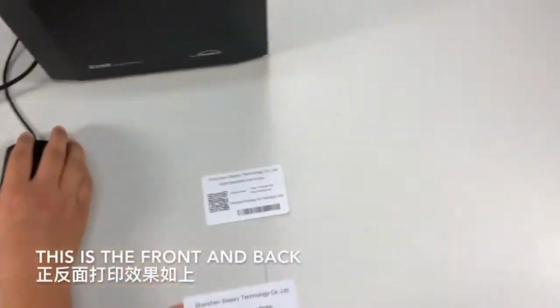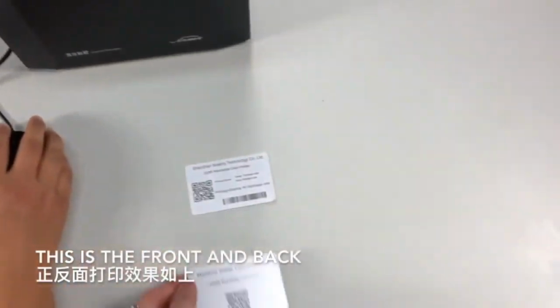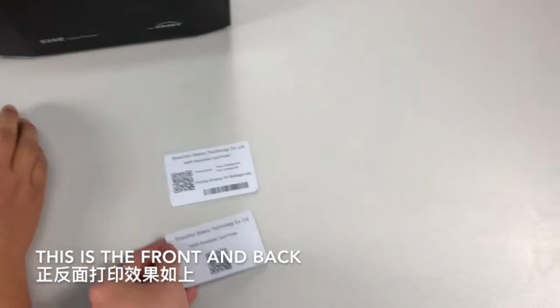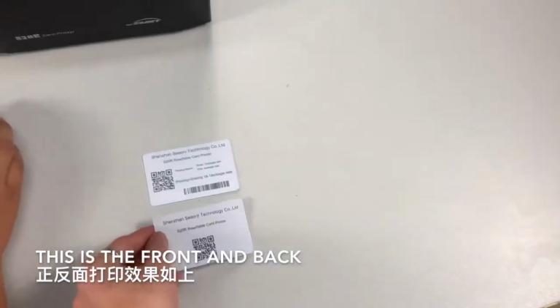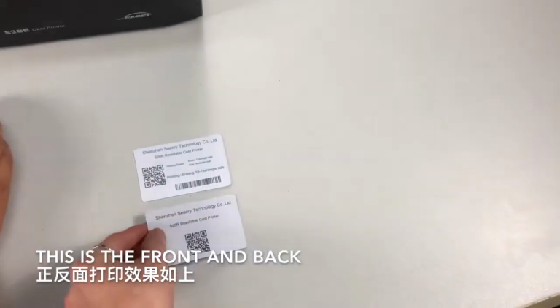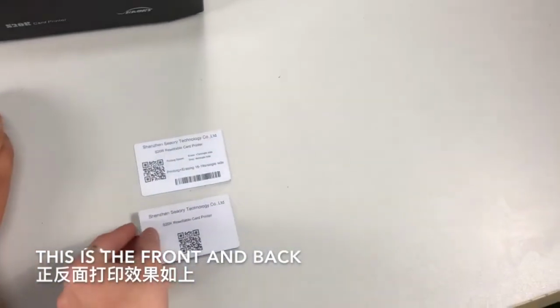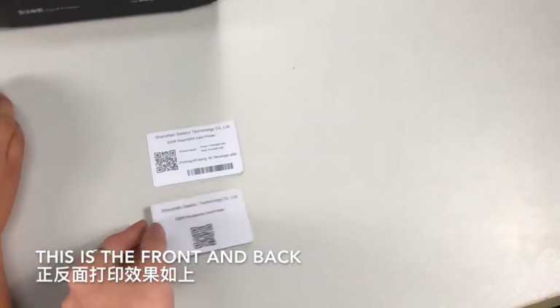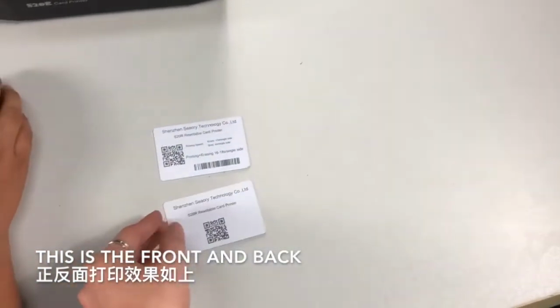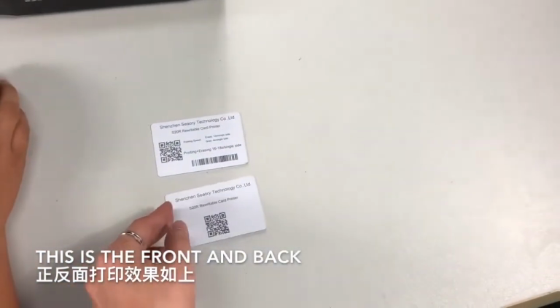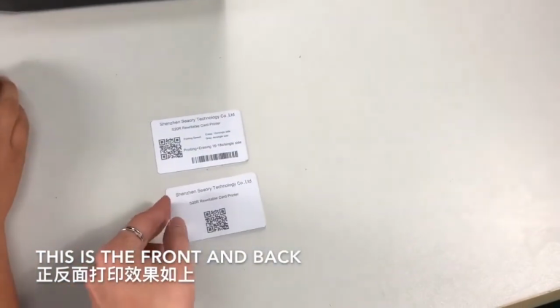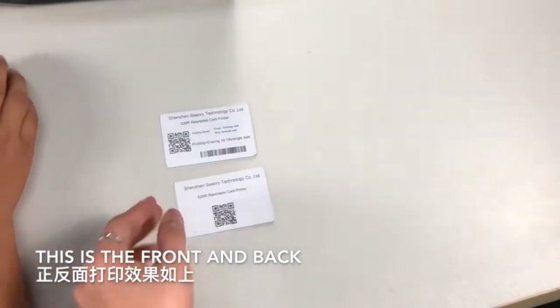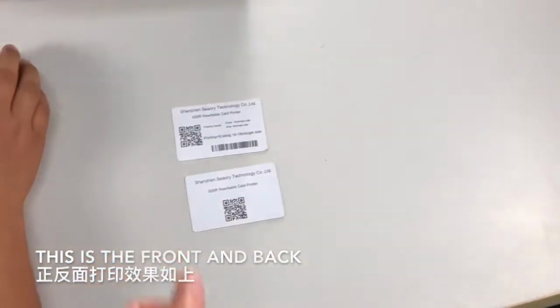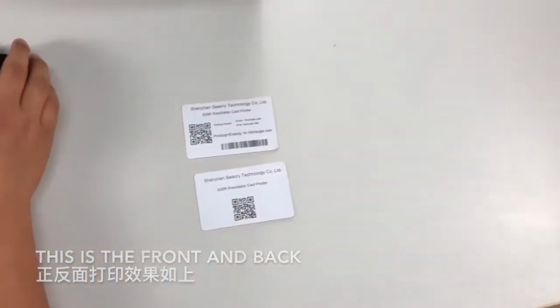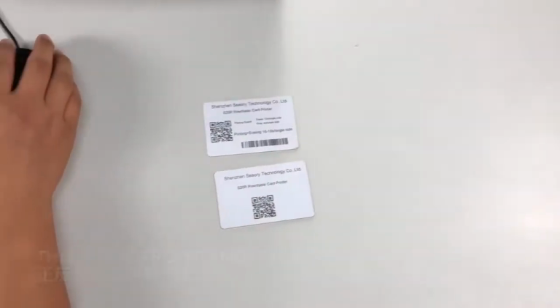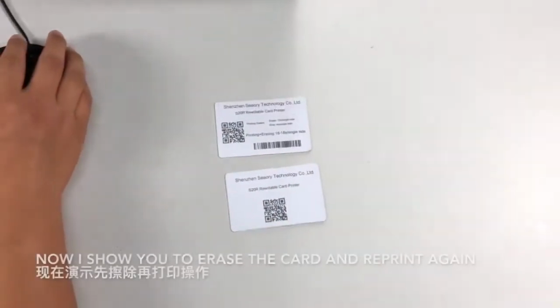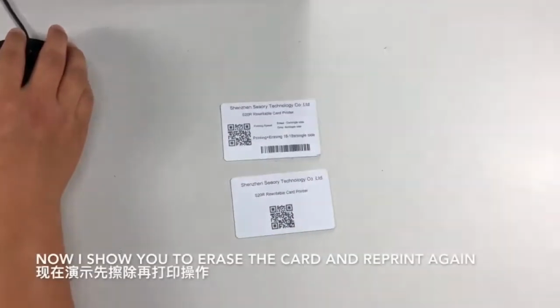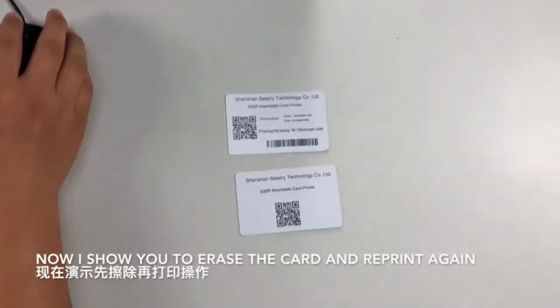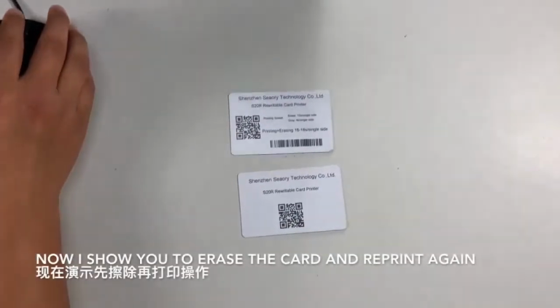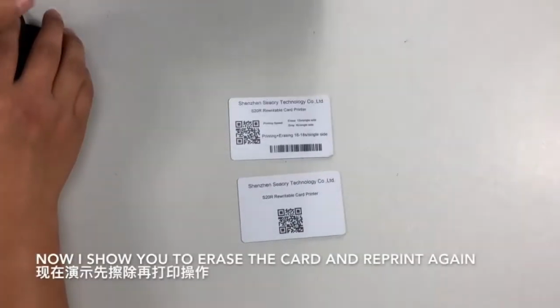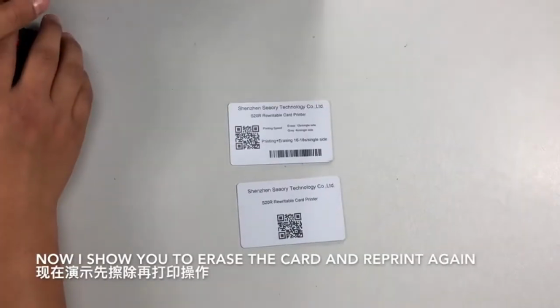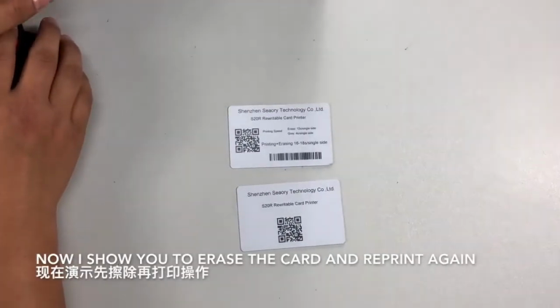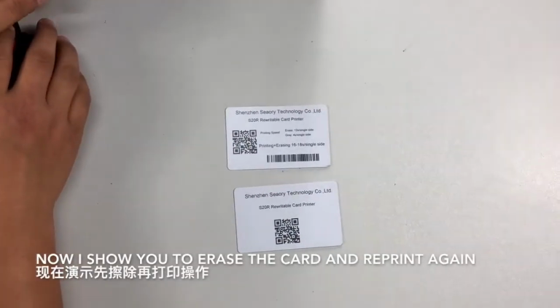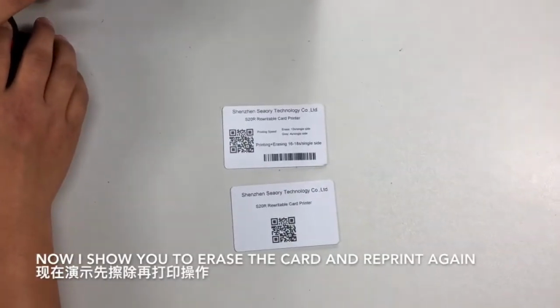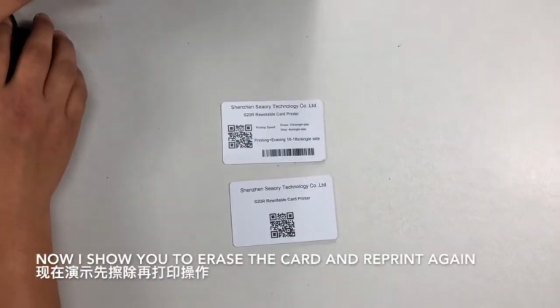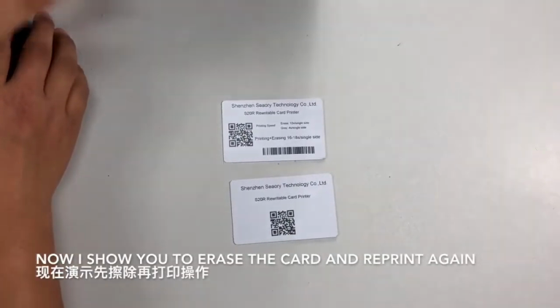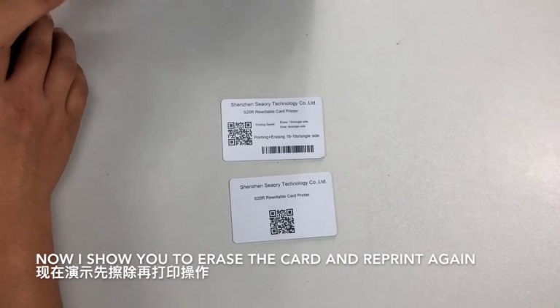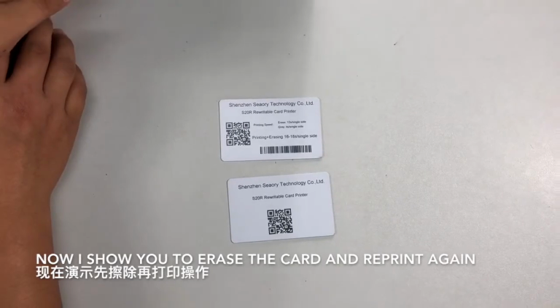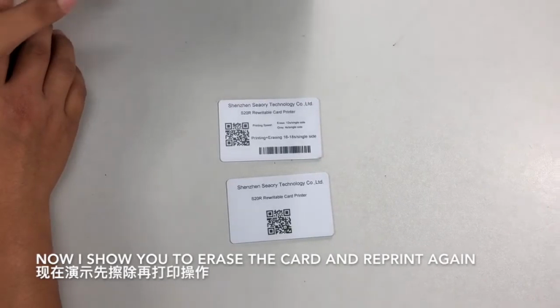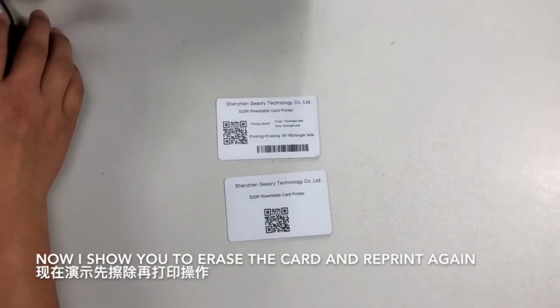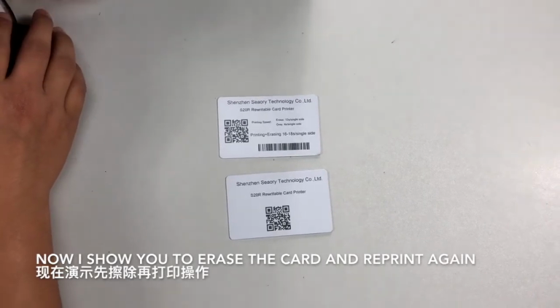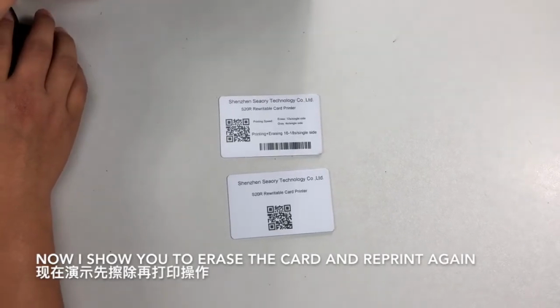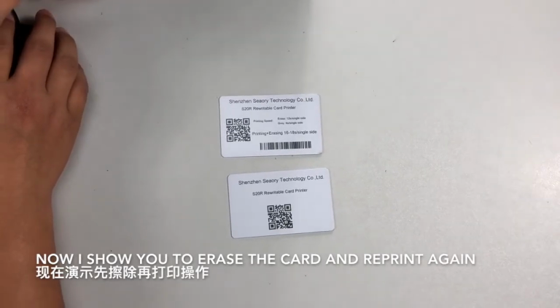Only four seconds. This is the front and back. Now I'll show you how to erase the card and re-print again.